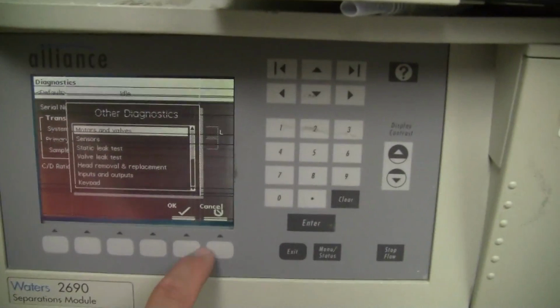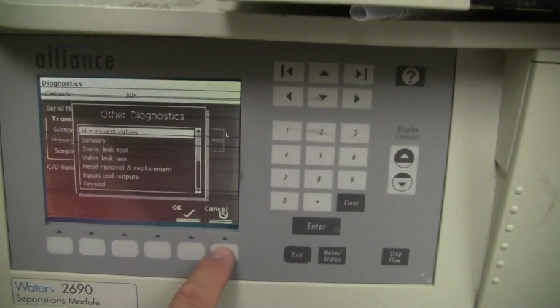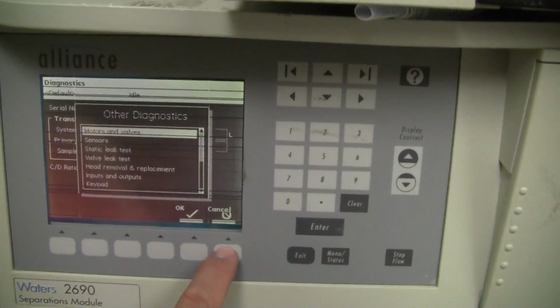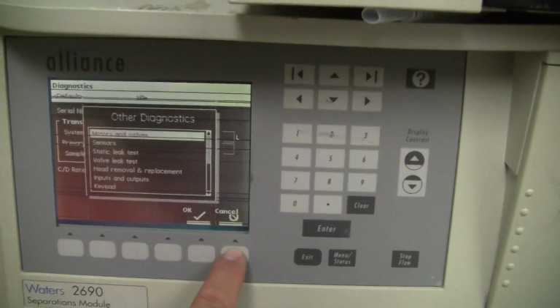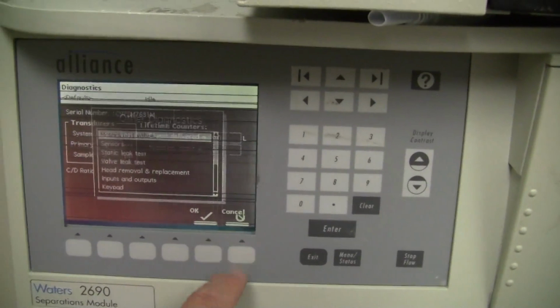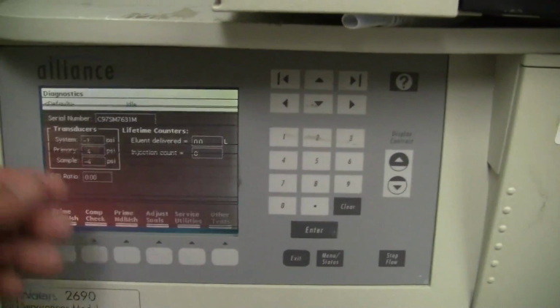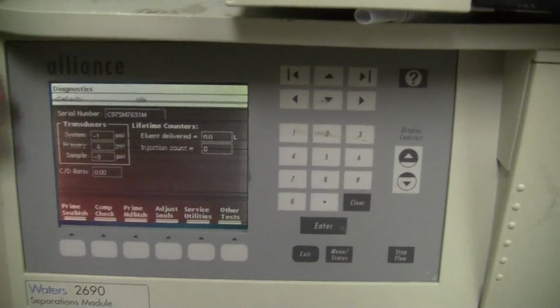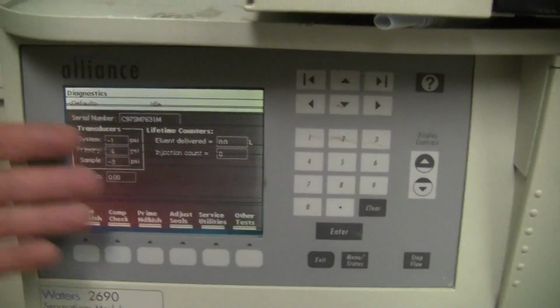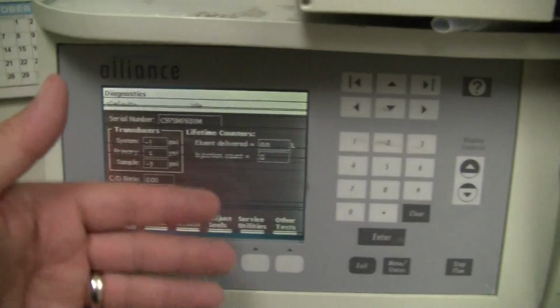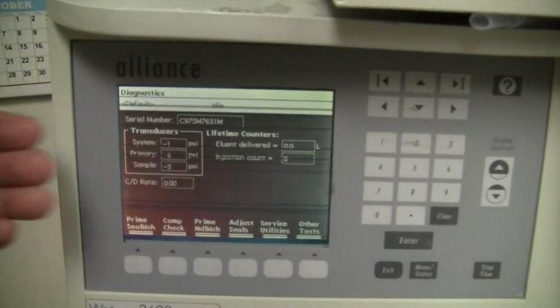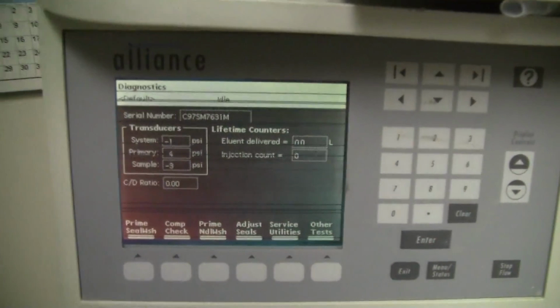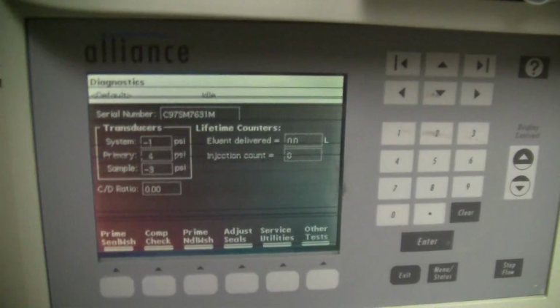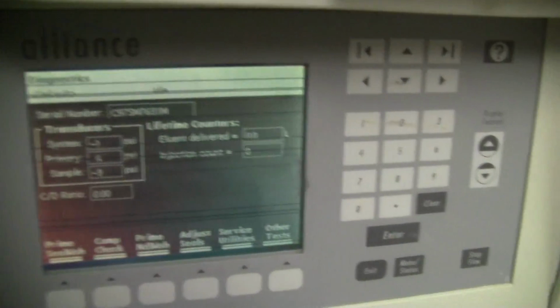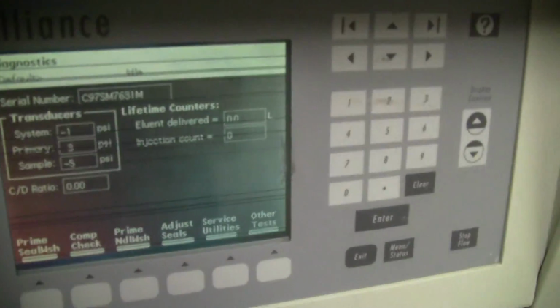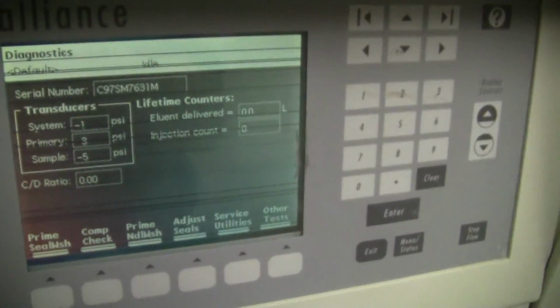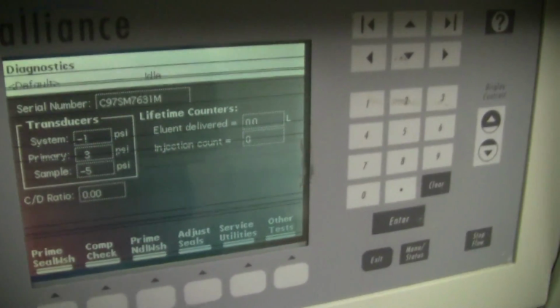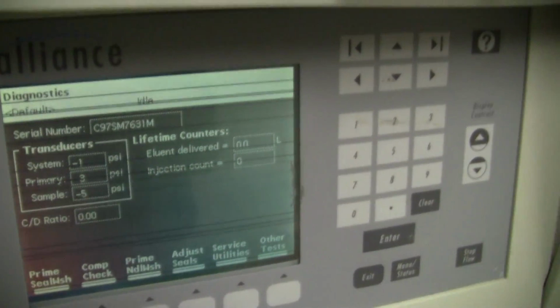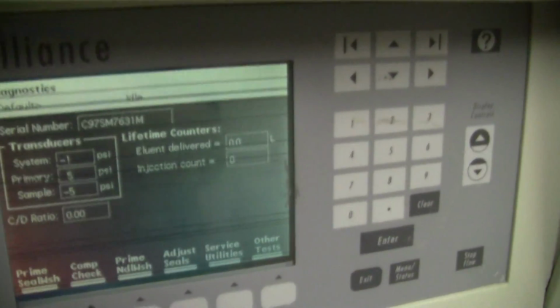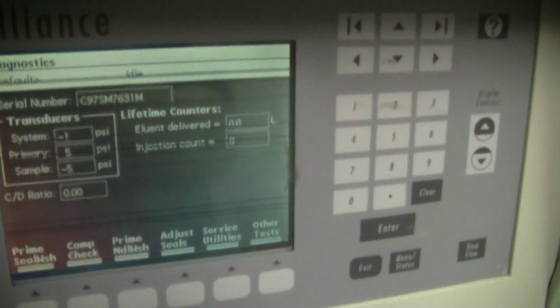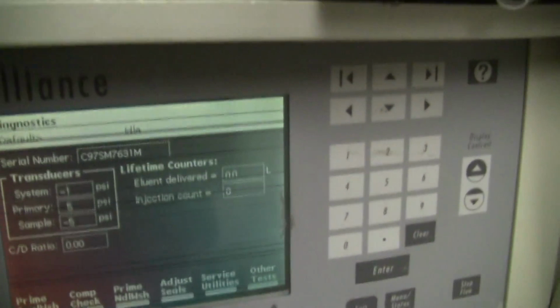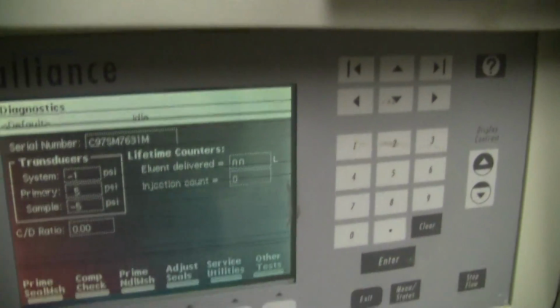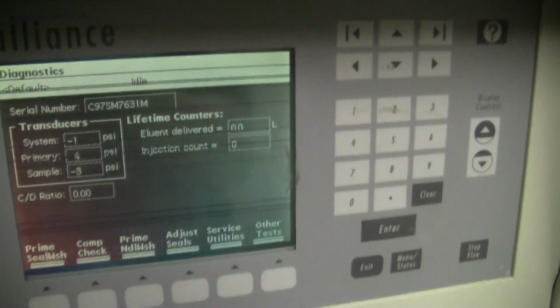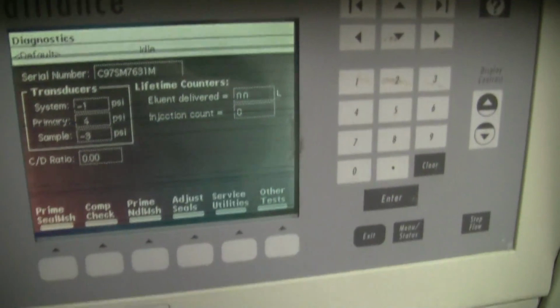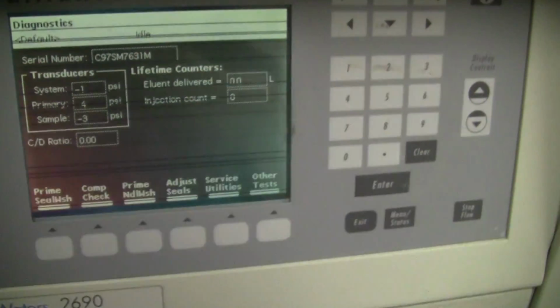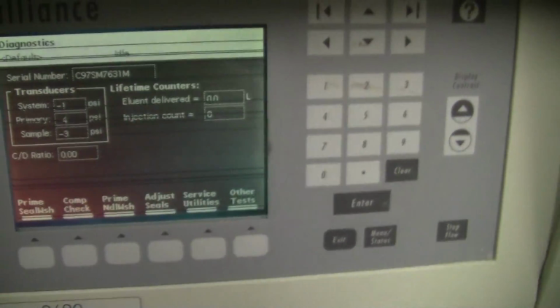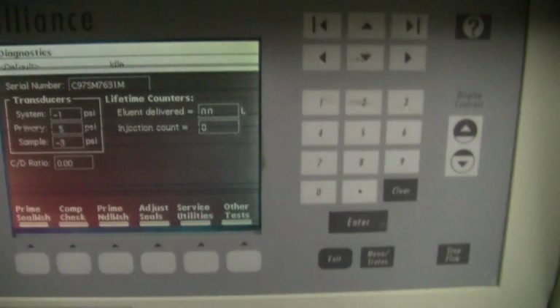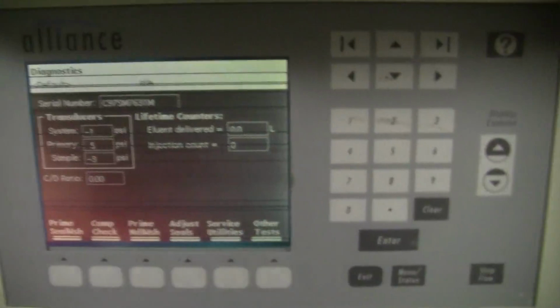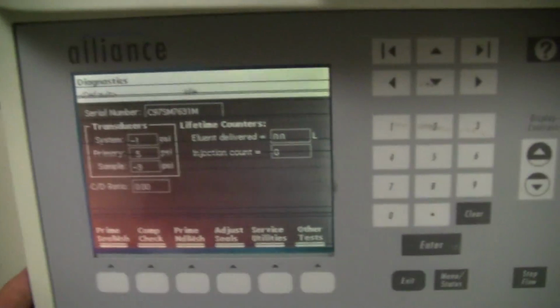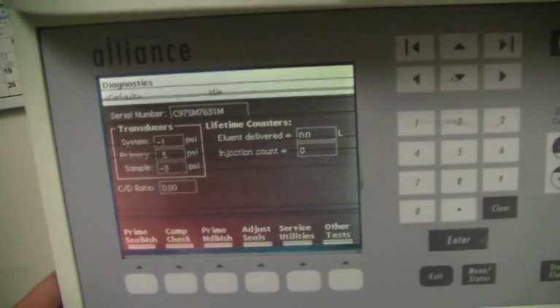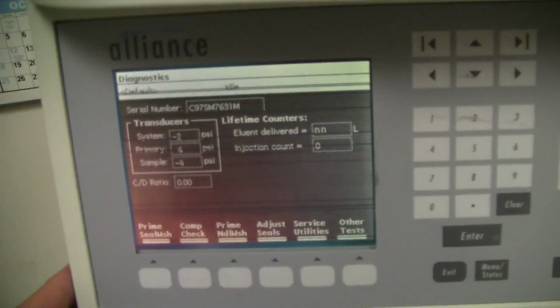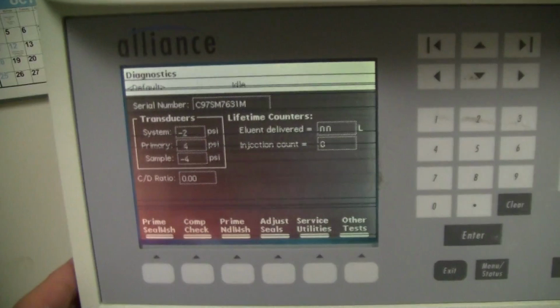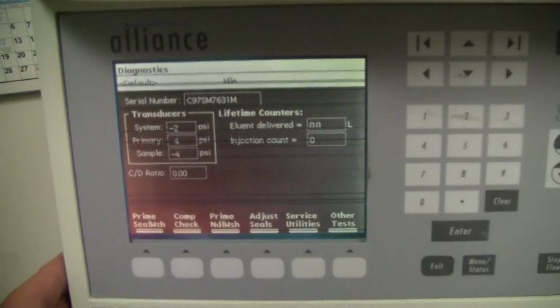Everything's working from the front panel. We do have some lines on the screen — I don't know if you can see that. However, the system is set up to be used with Empower.